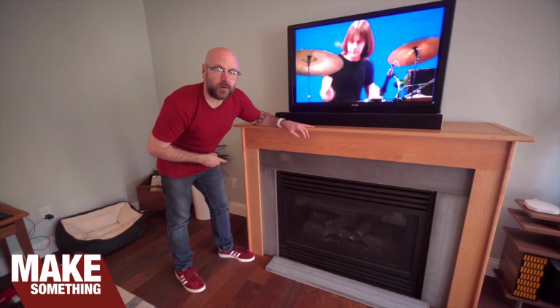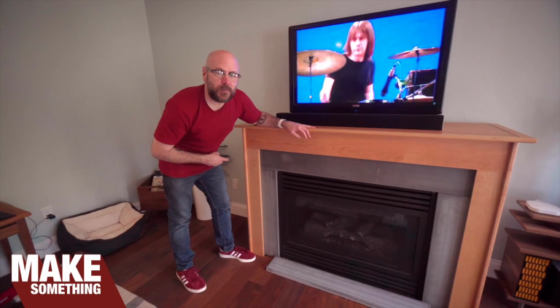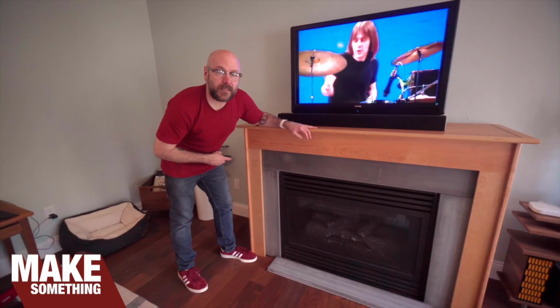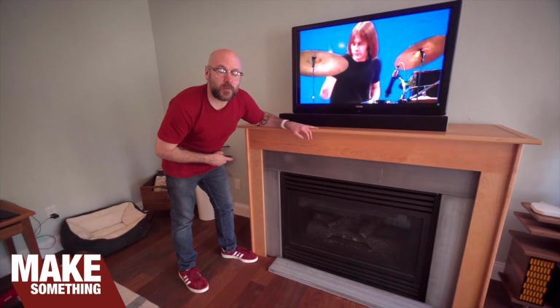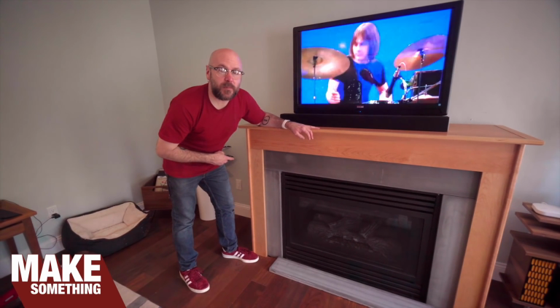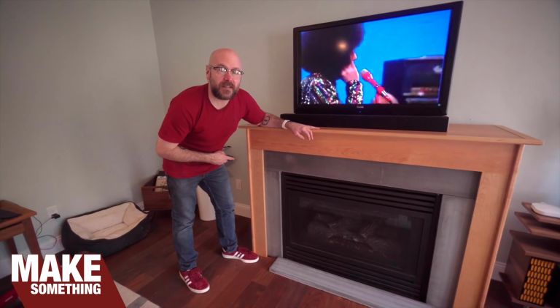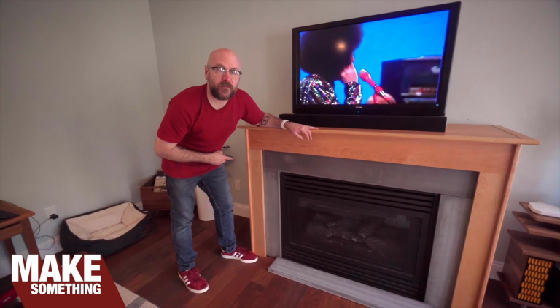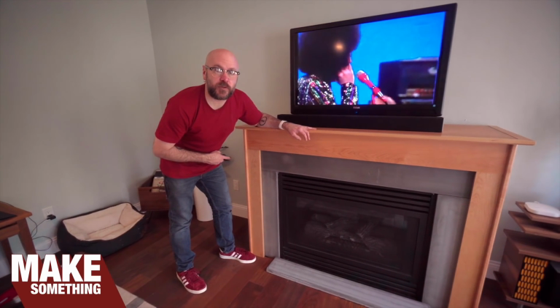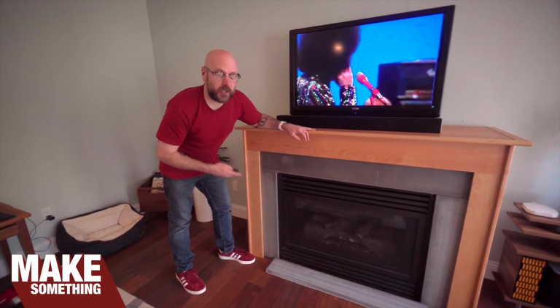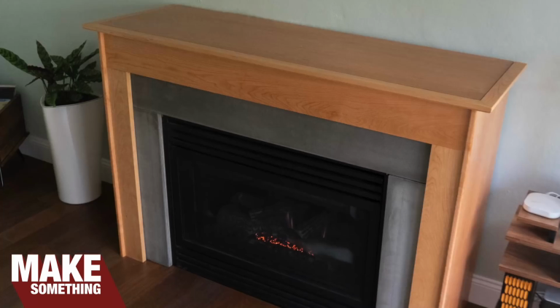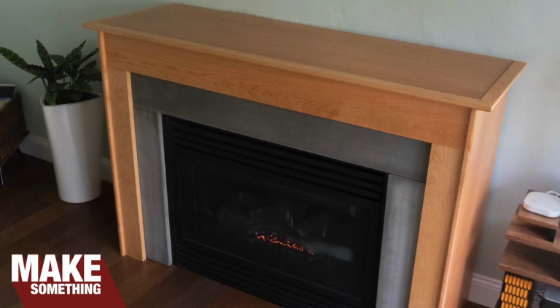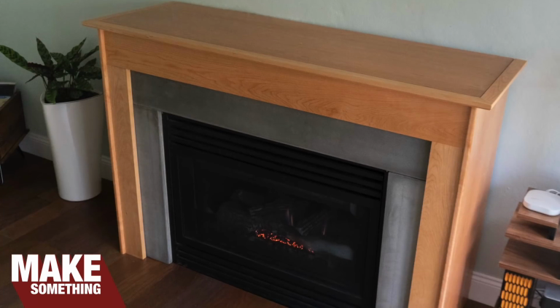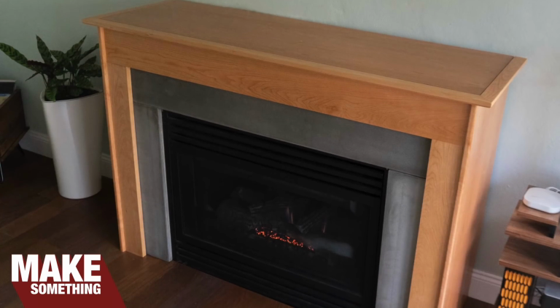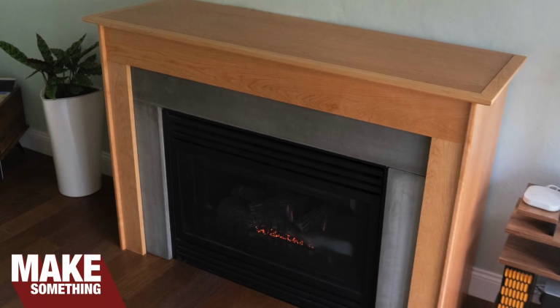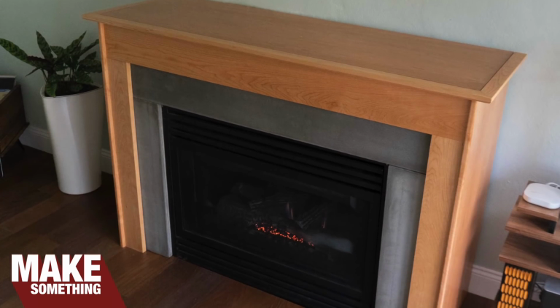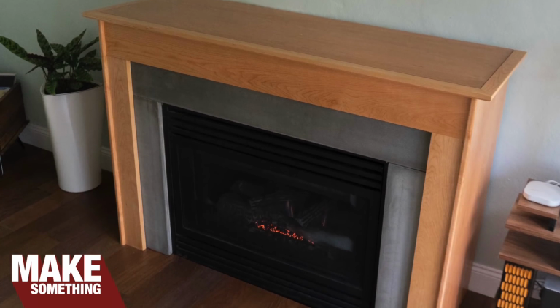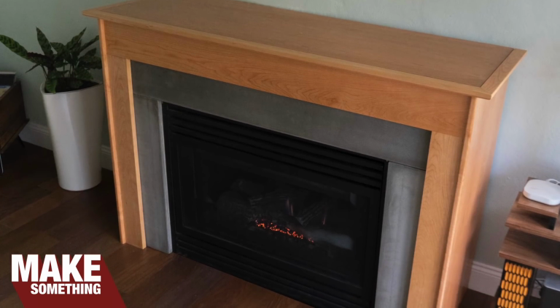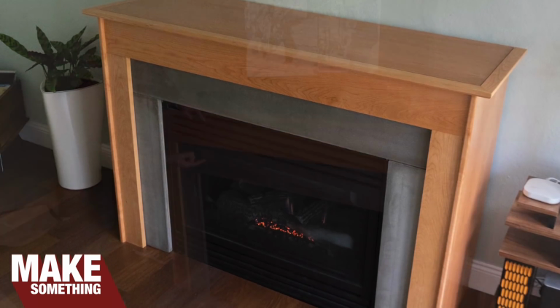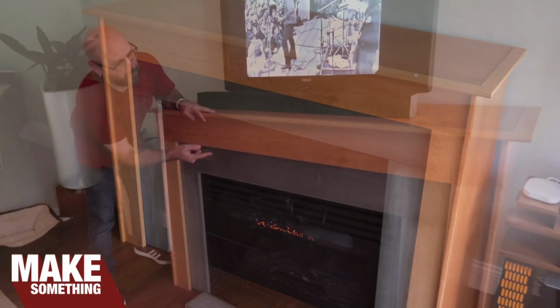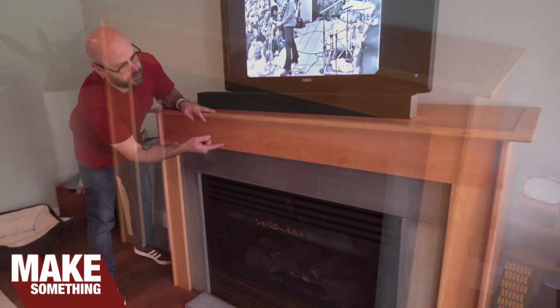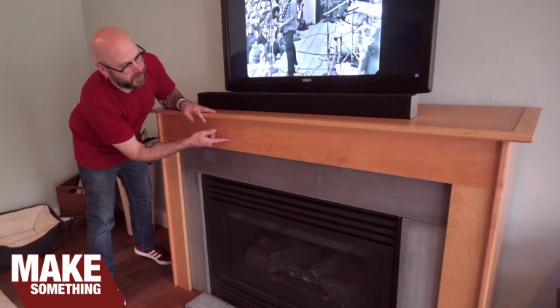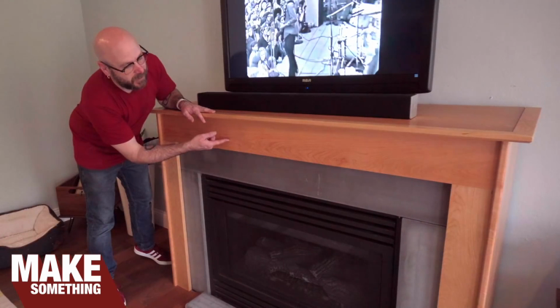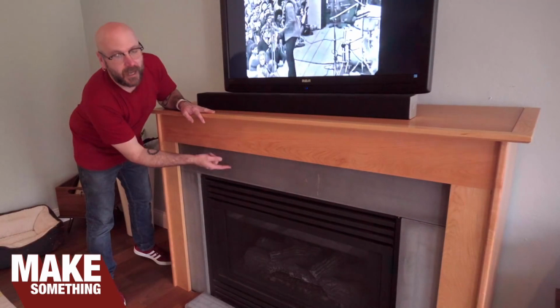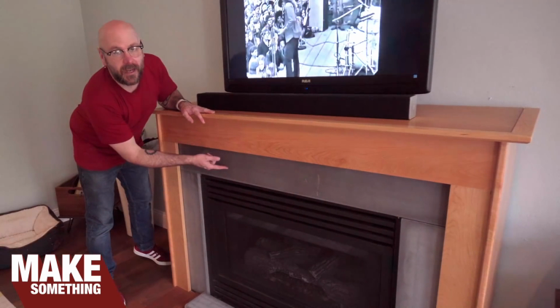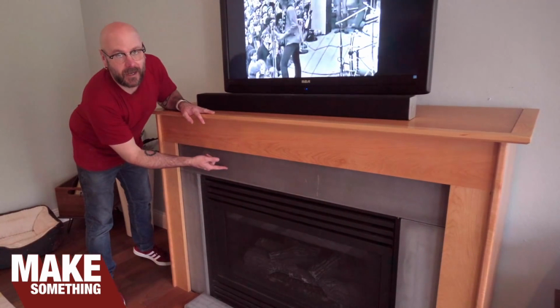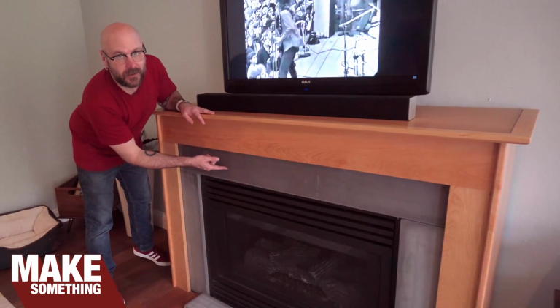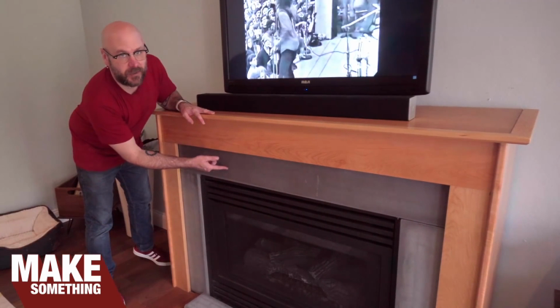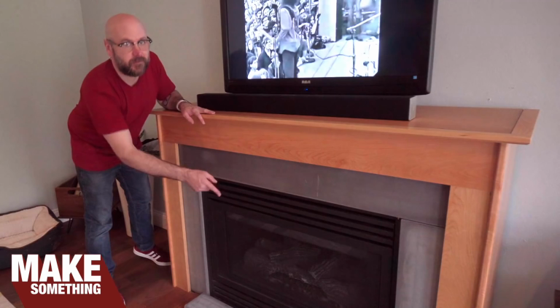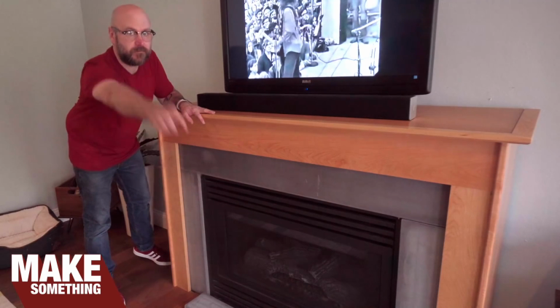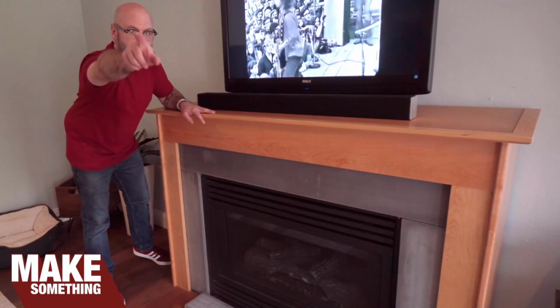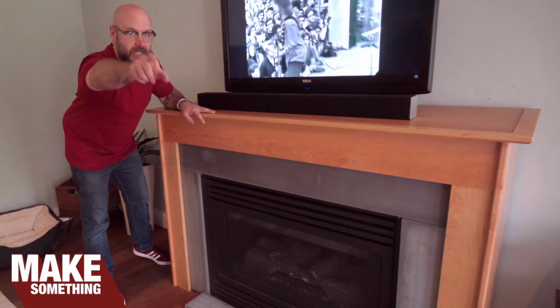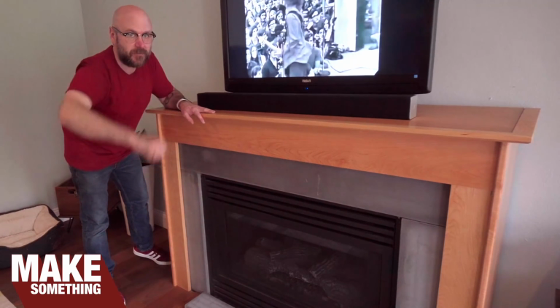Welcome to Make Something with me, David Picciuto. Today we're going to make a fireplace surround using cherry and concrete. Check it.